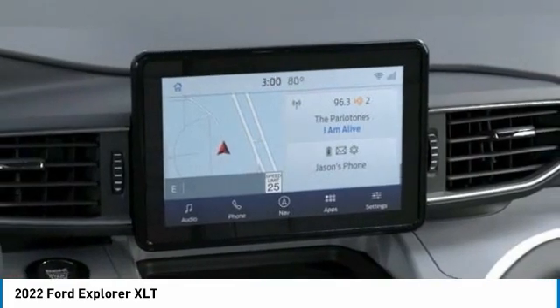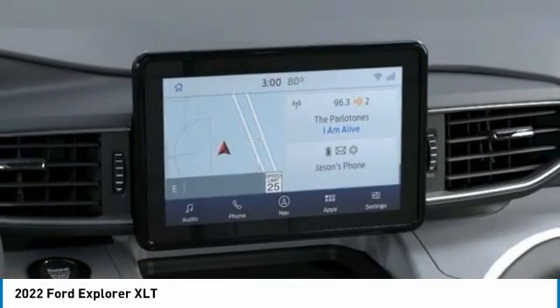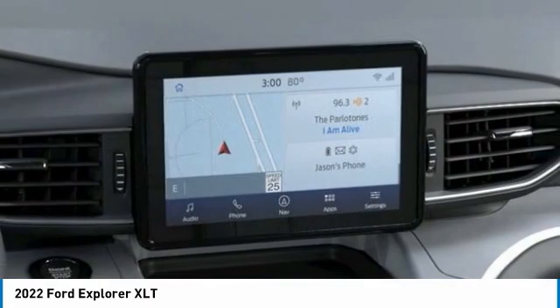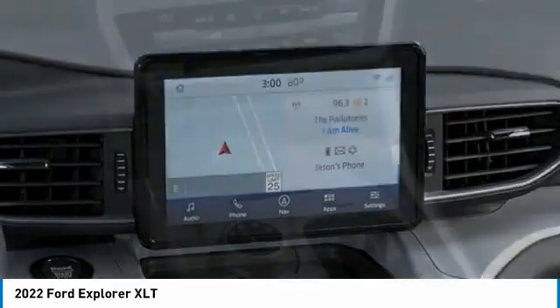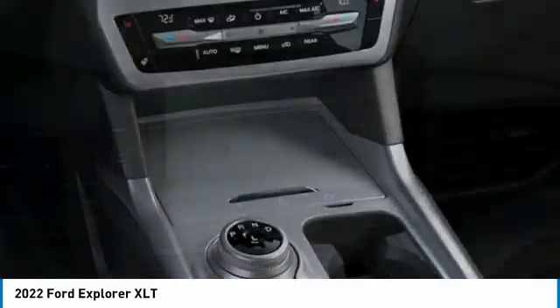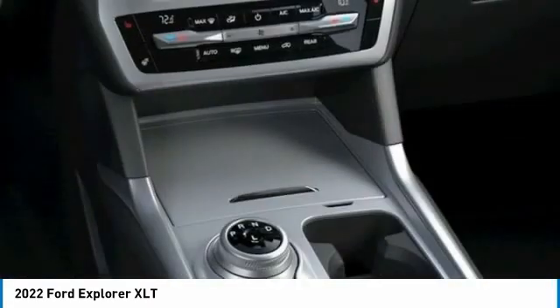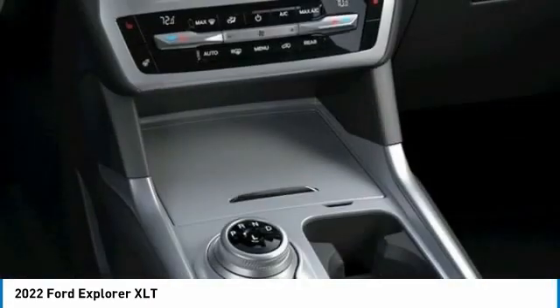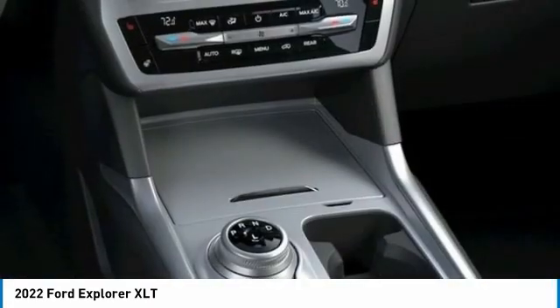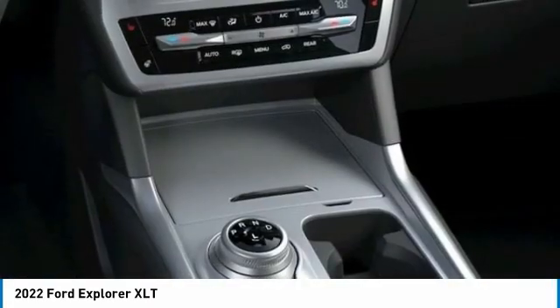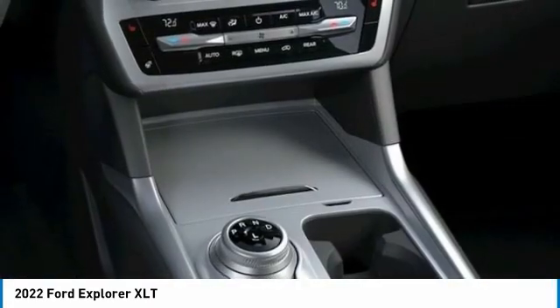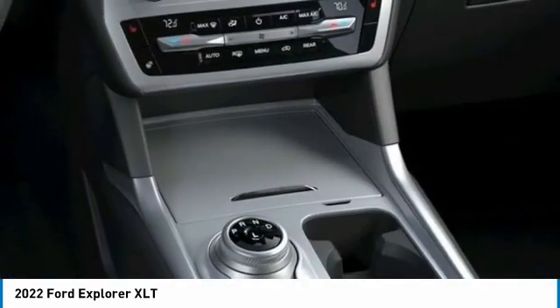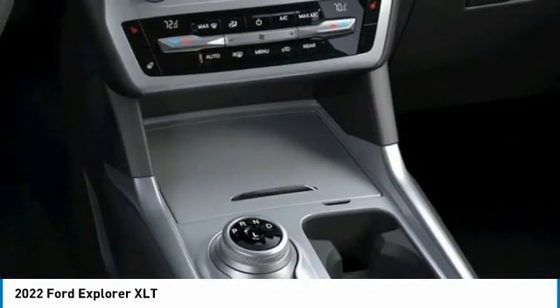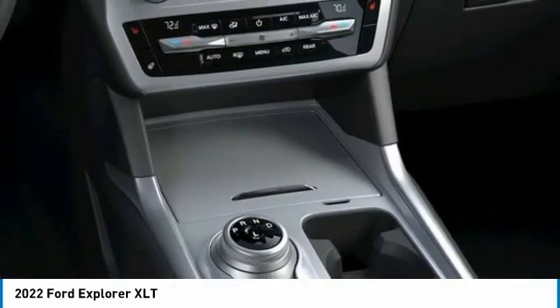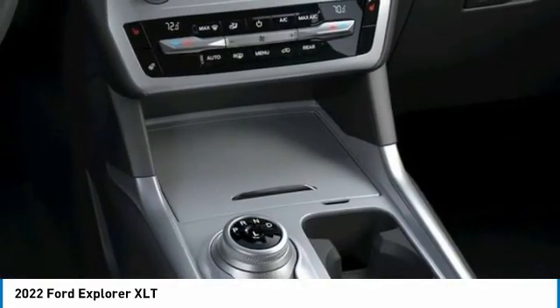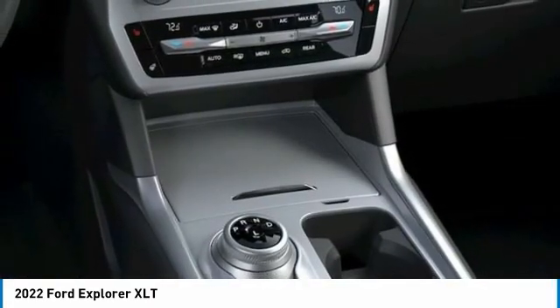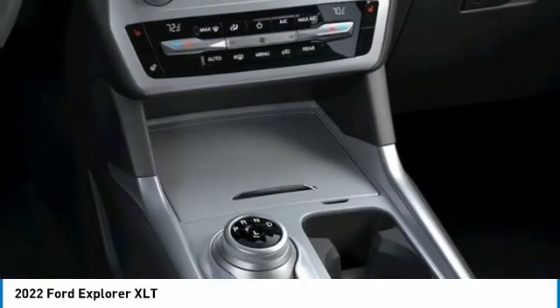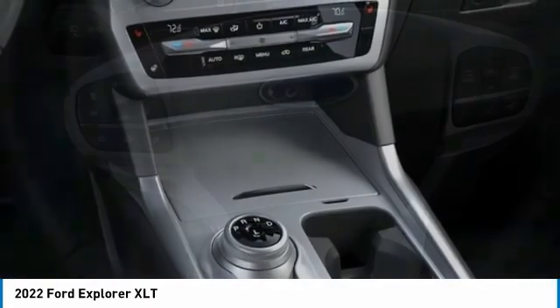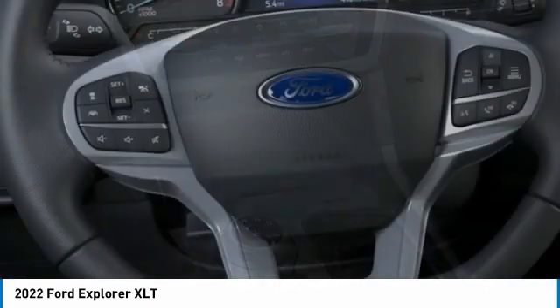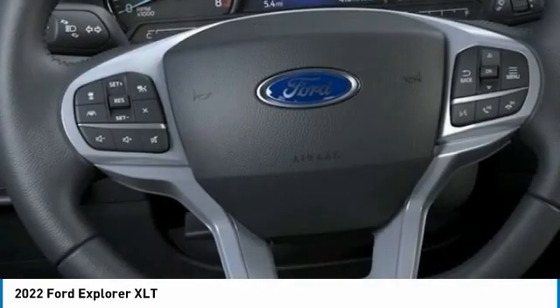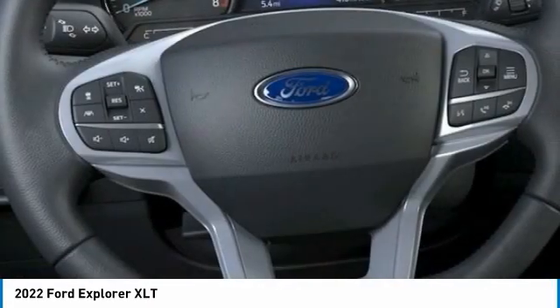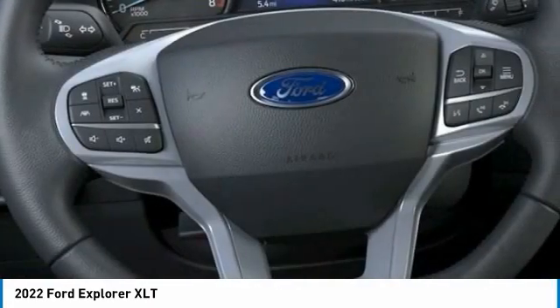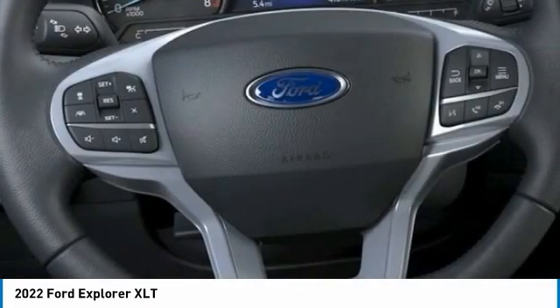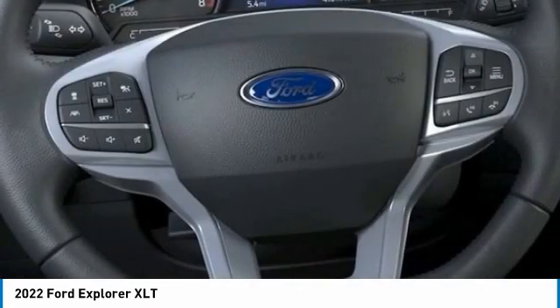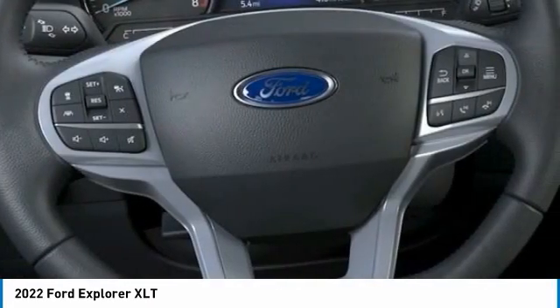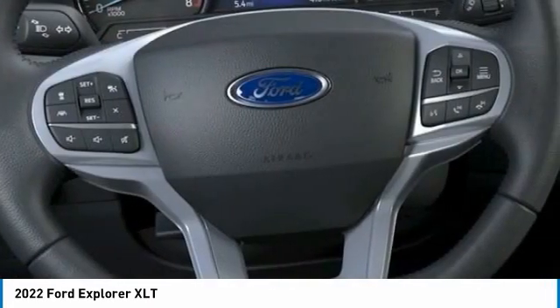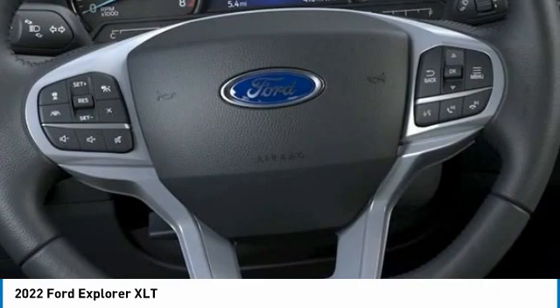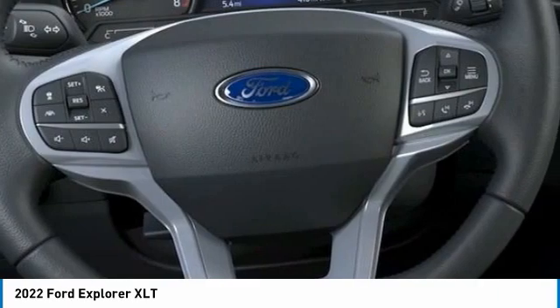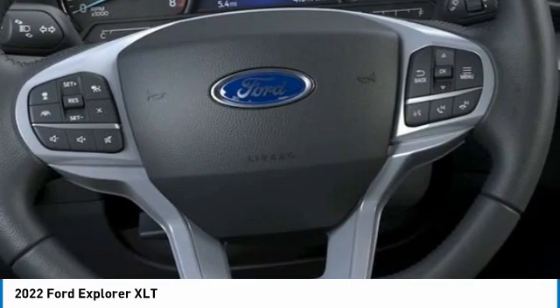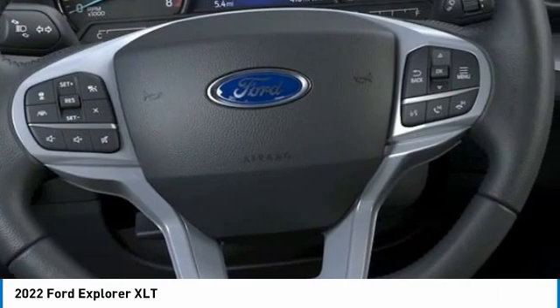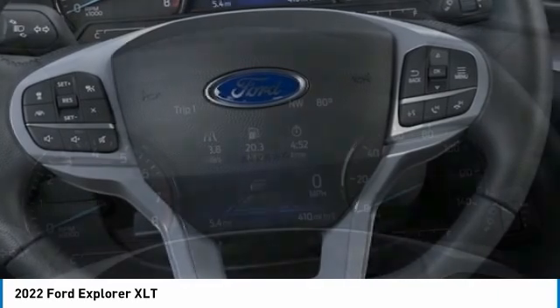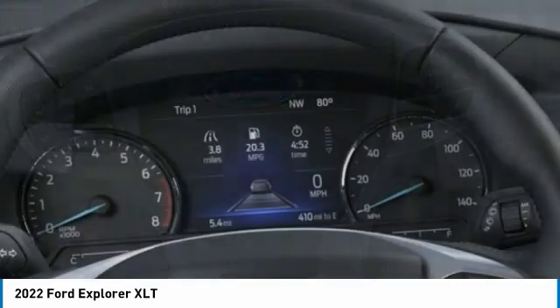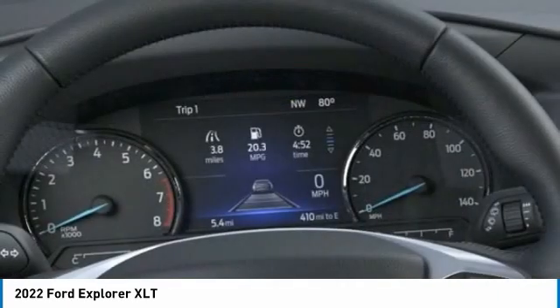We have the largest selection of used trucks, used cars, and used SUVs with over 200 pre-owned vehicles in stock.